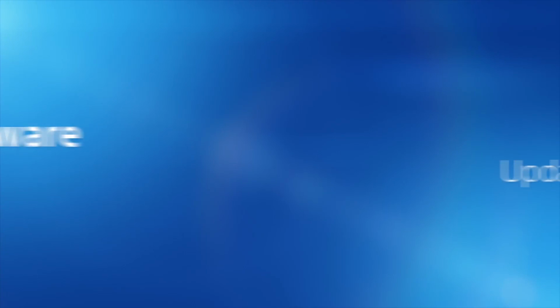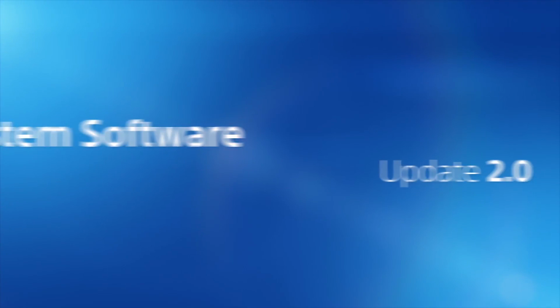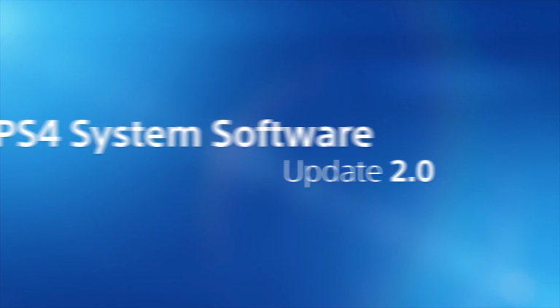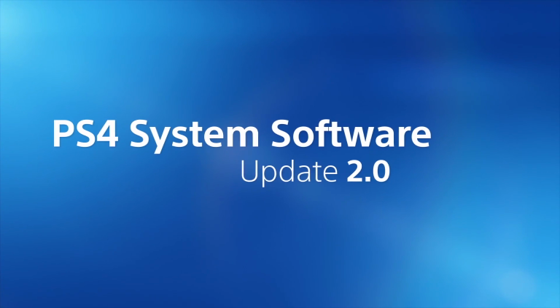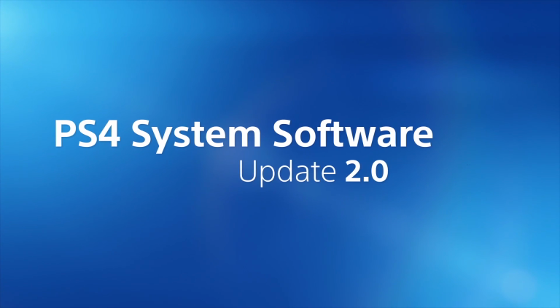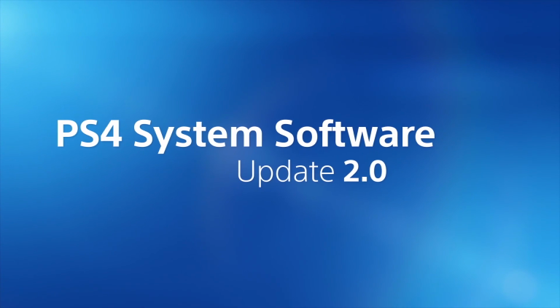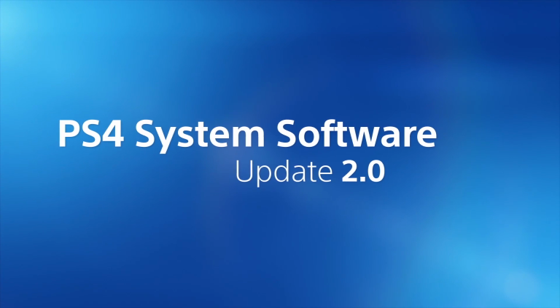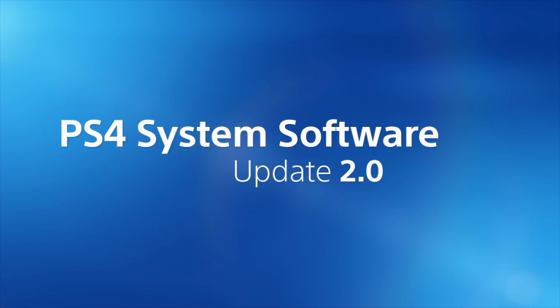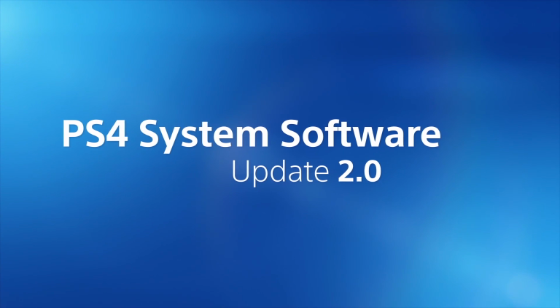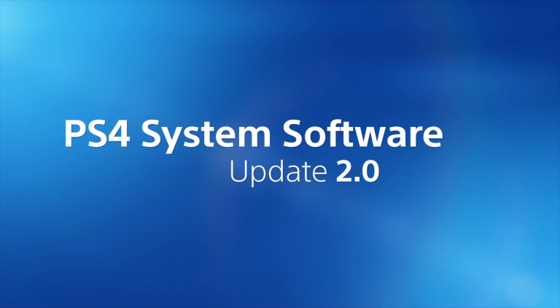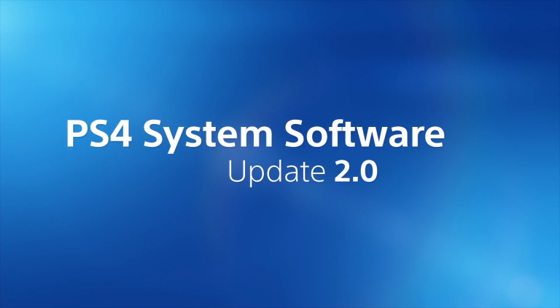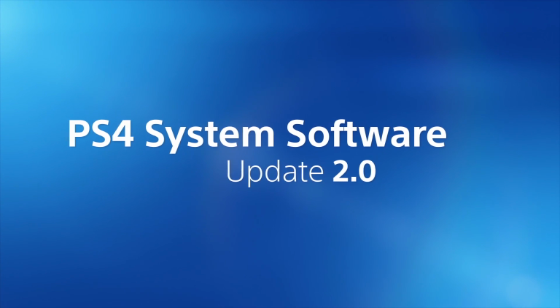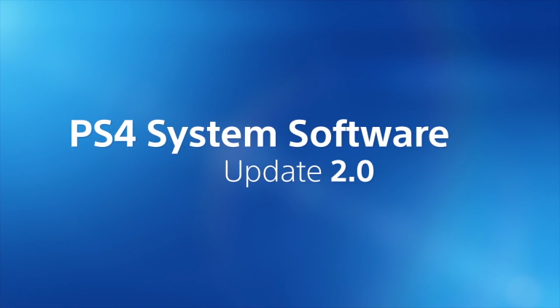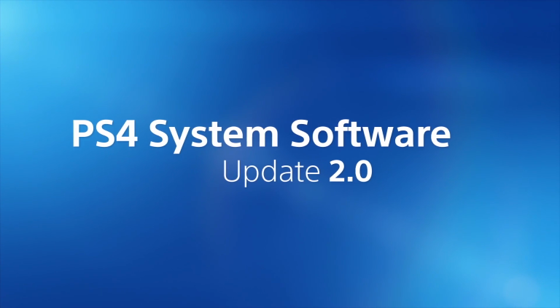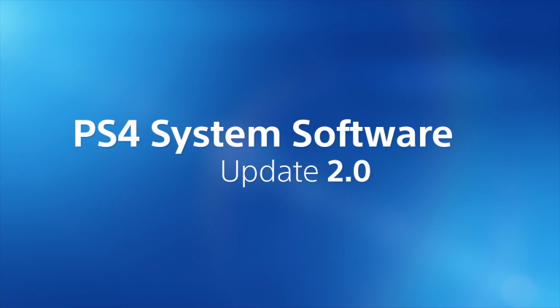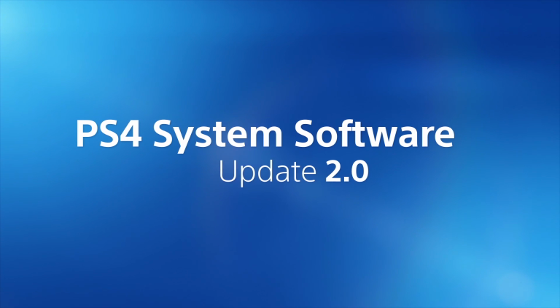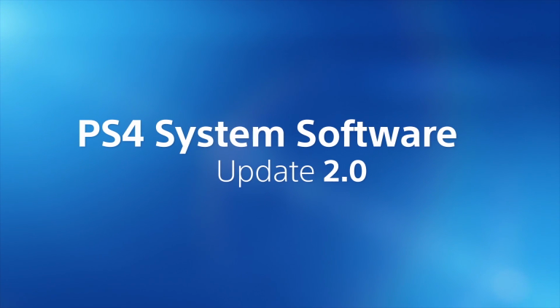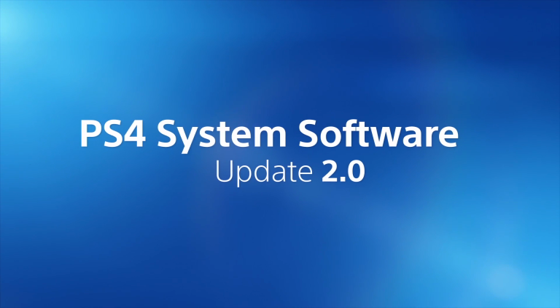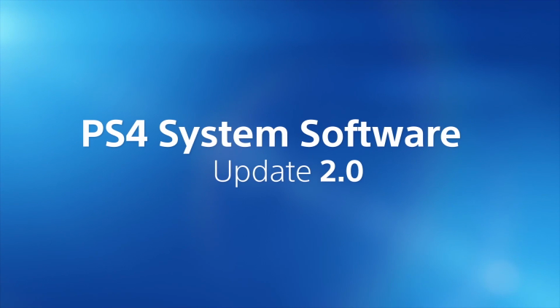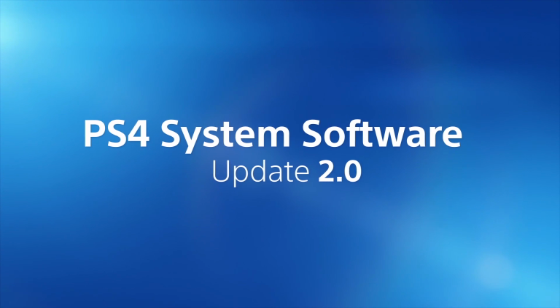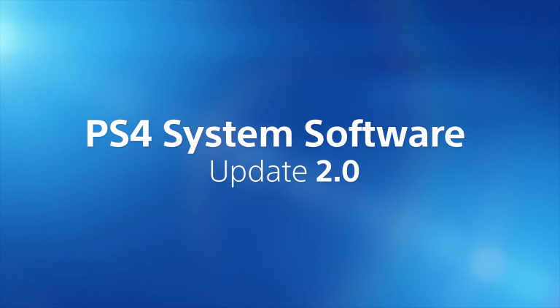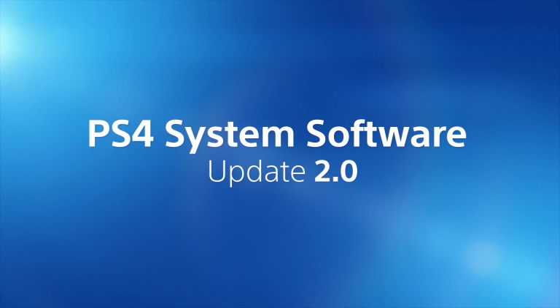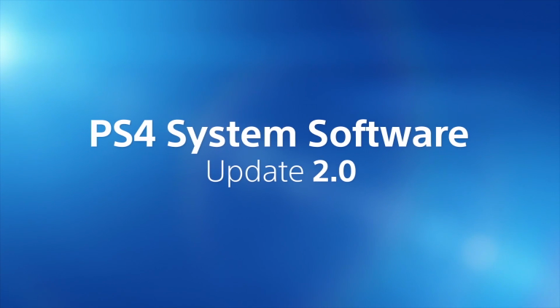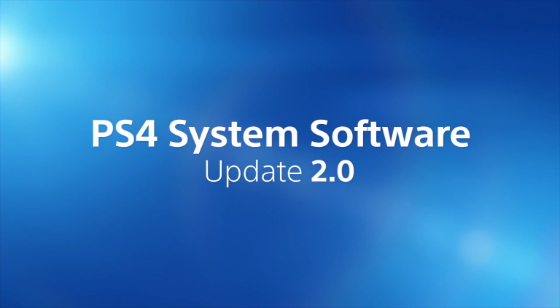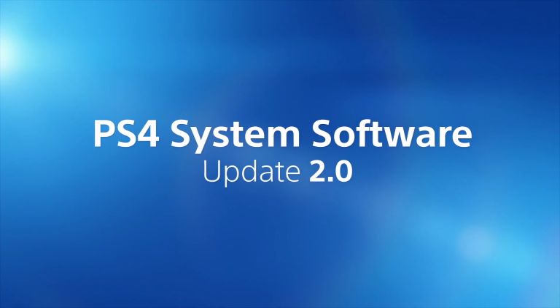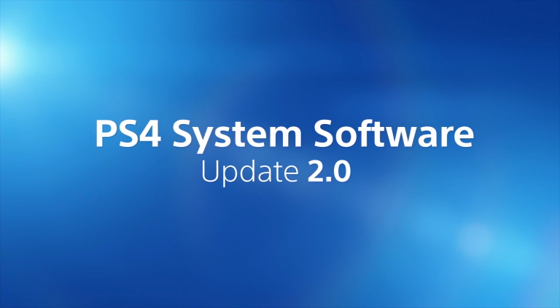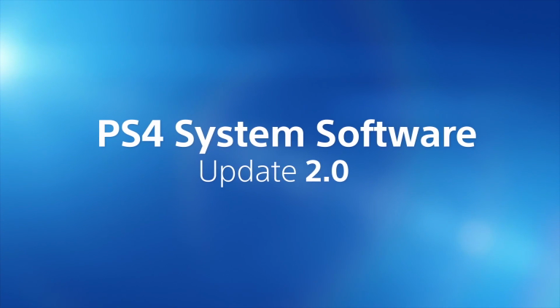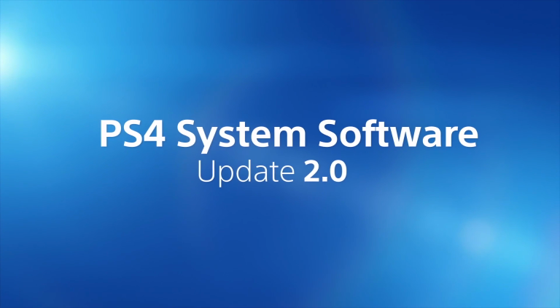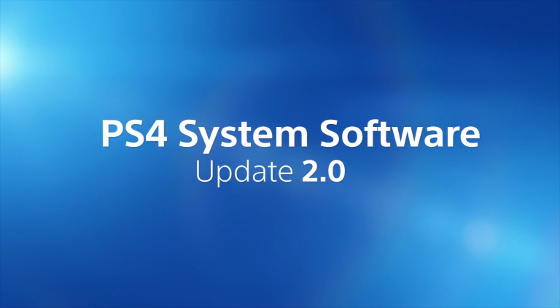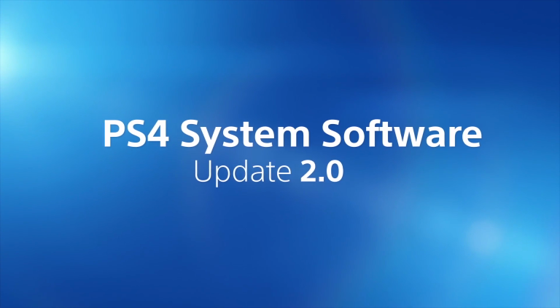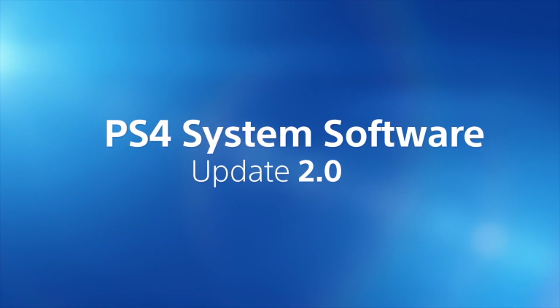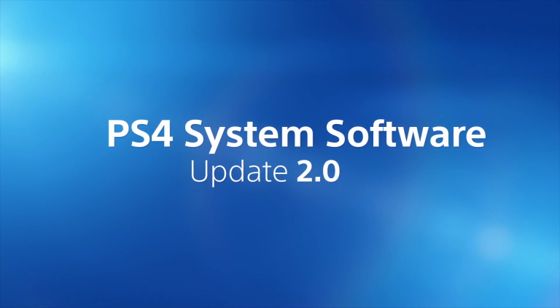We've added a whole world of new features to PlayStation 4 with System Software Update 2.0. Let's take a look at some of the highlights.